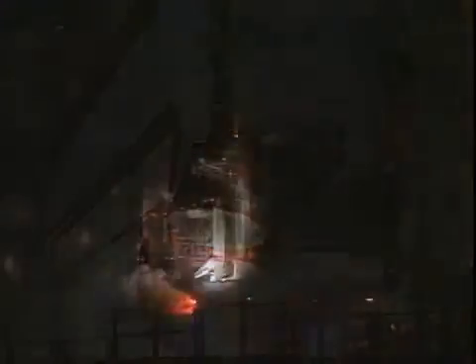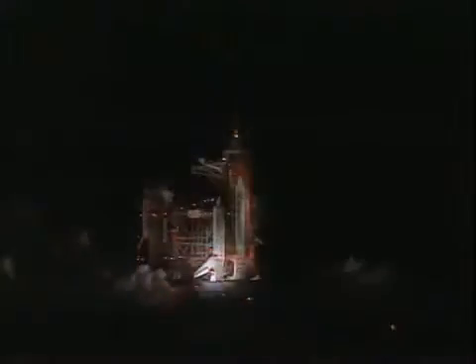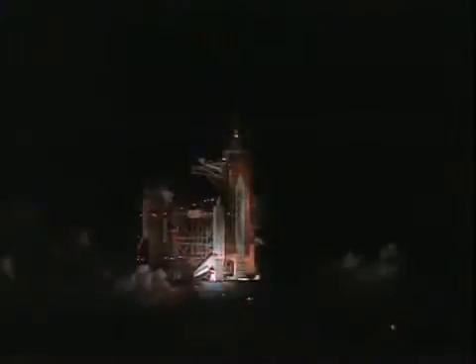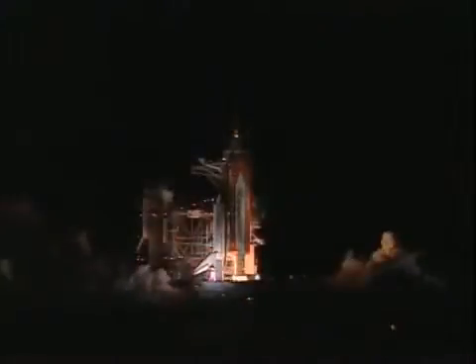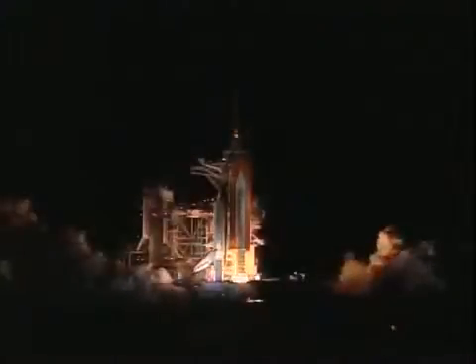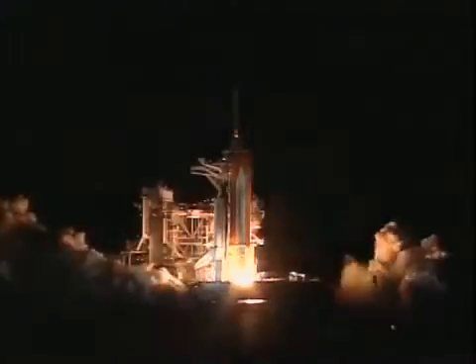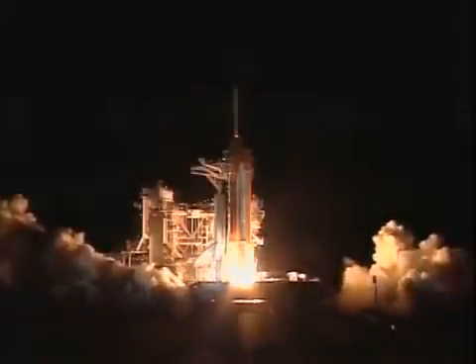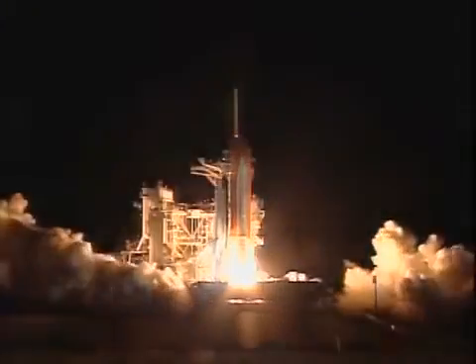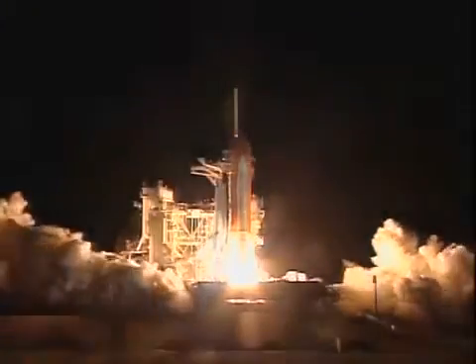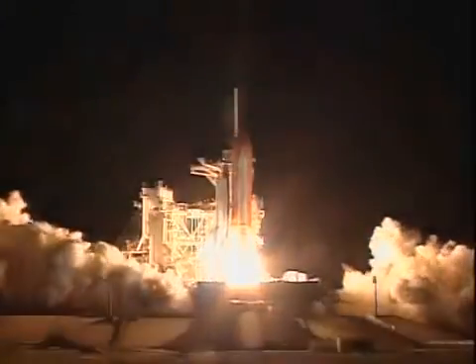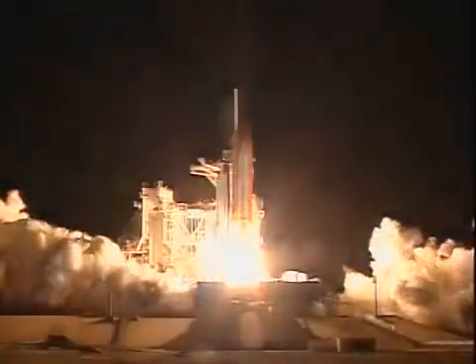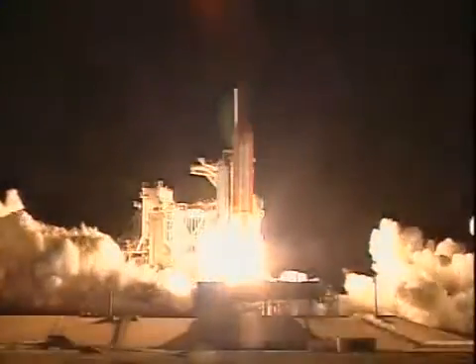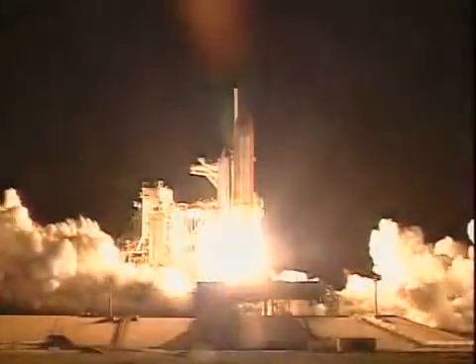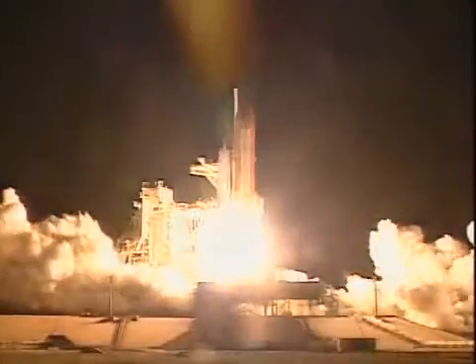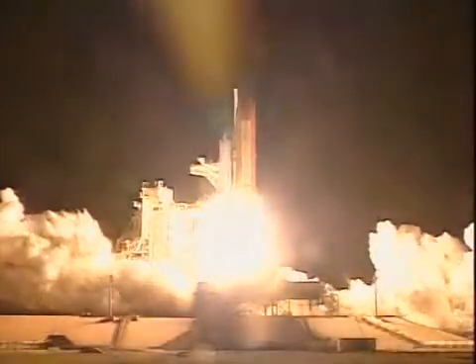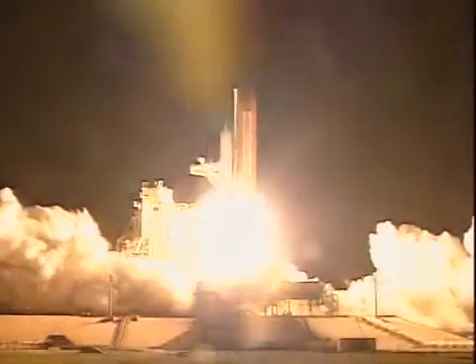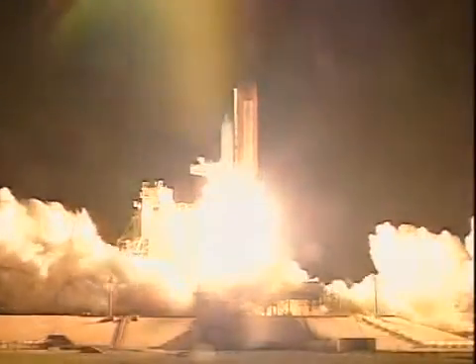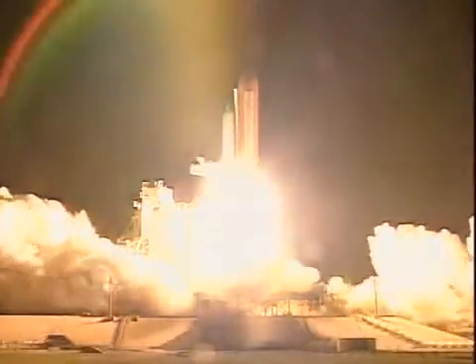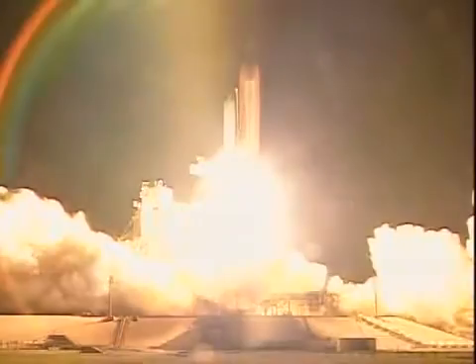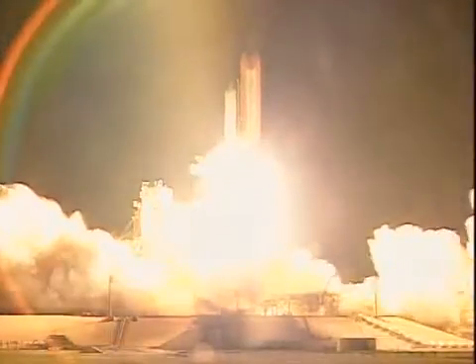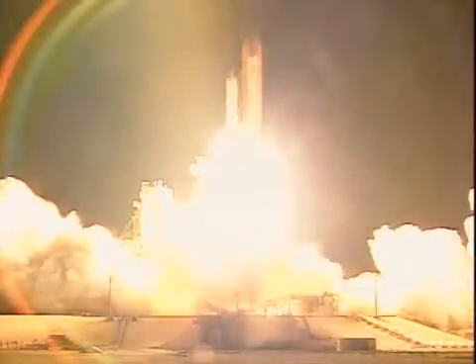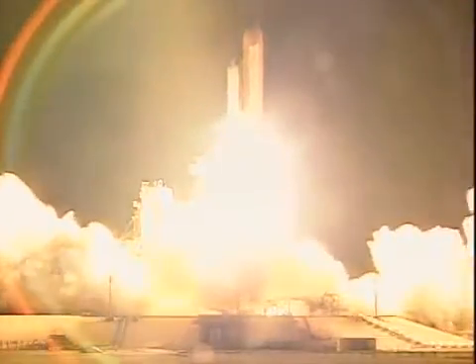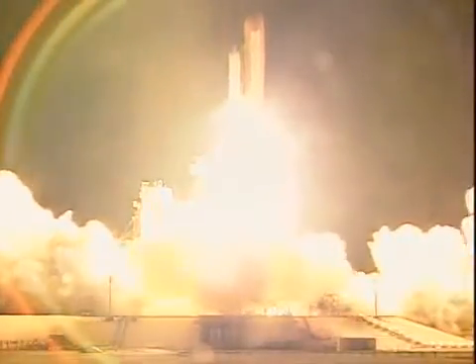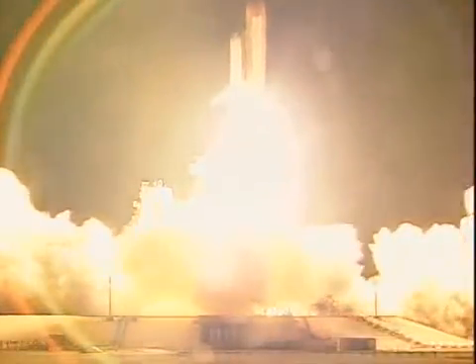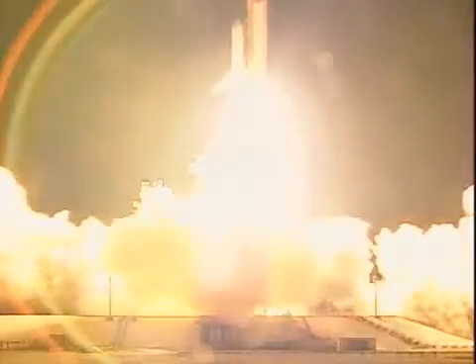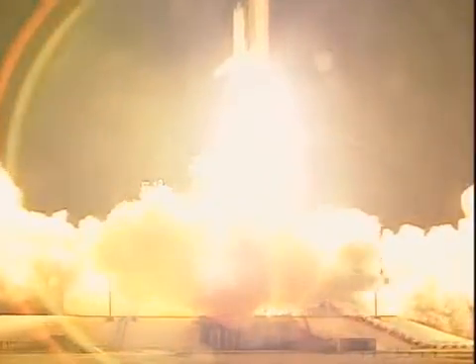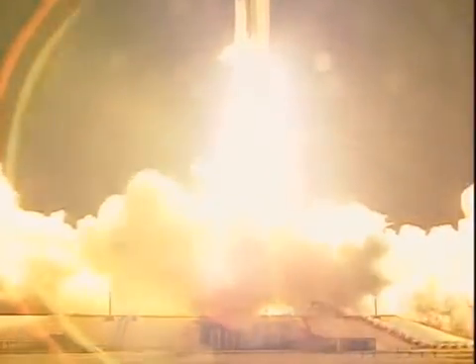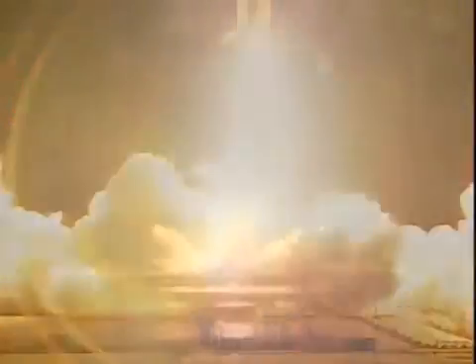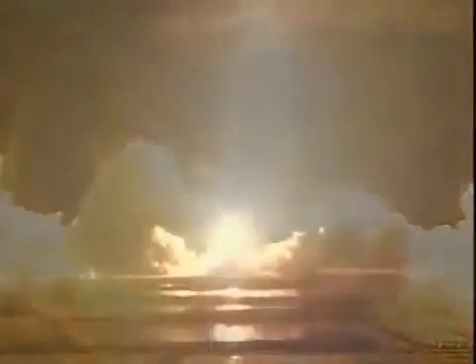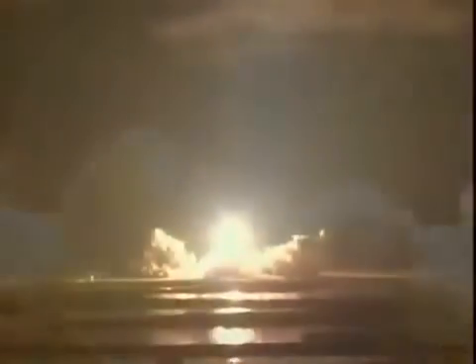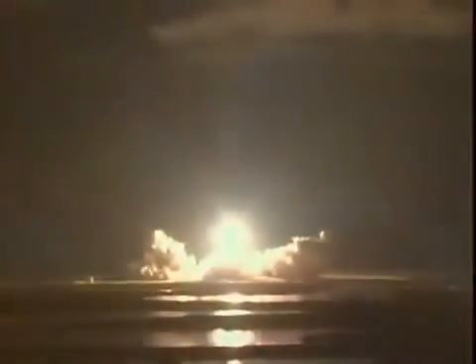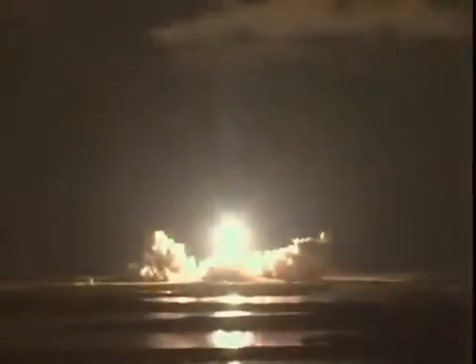And liftoff of Space Shuttle Endeavour — another building block for the foundation of the International Space Station.